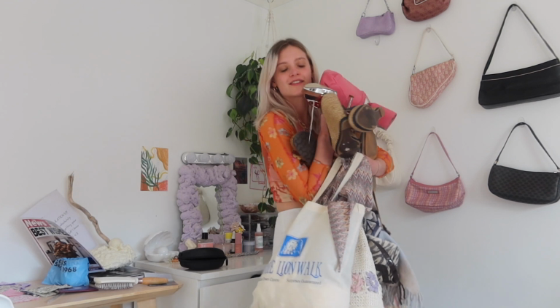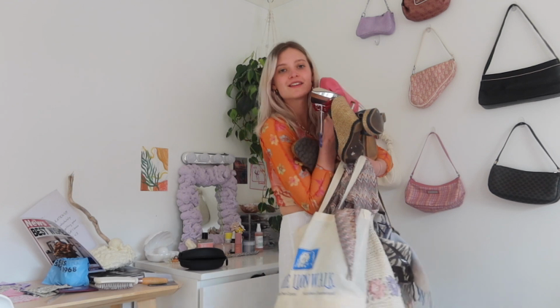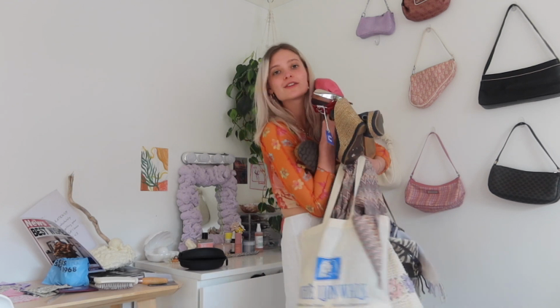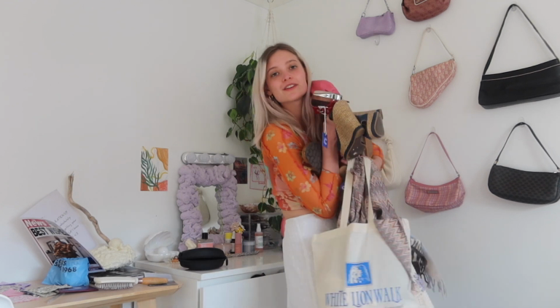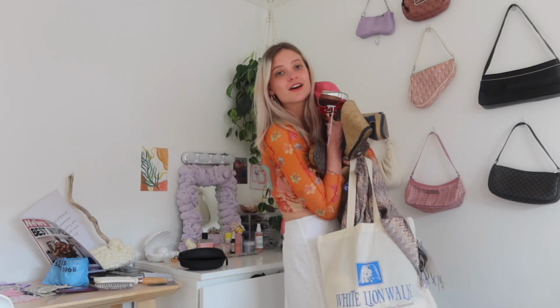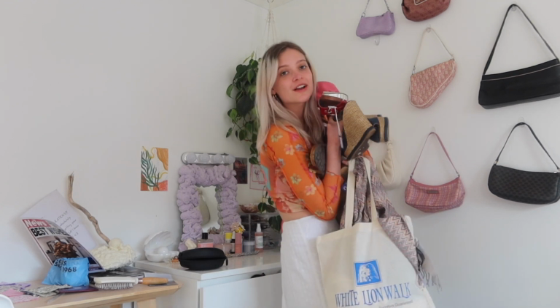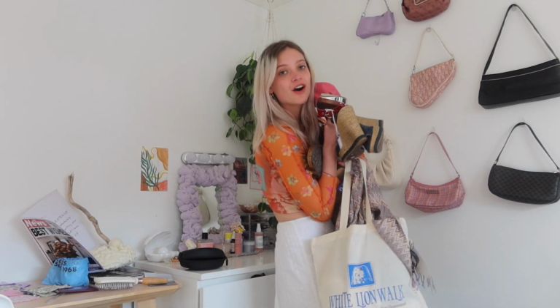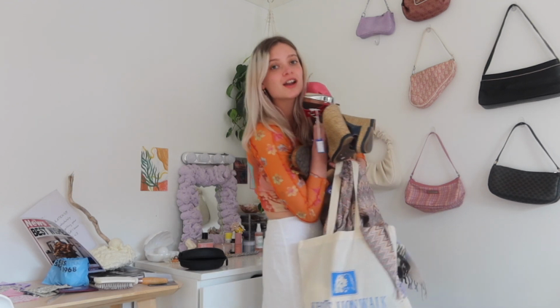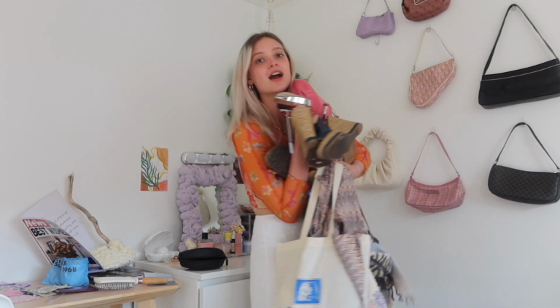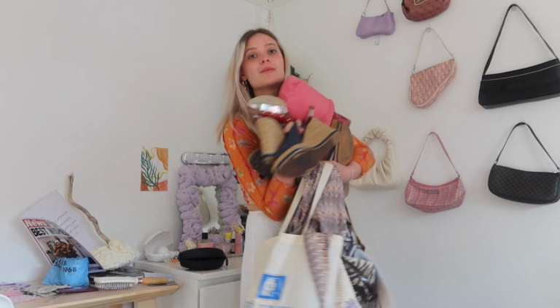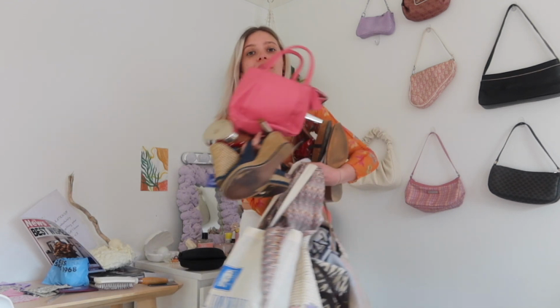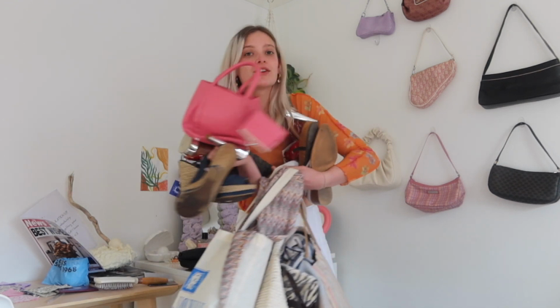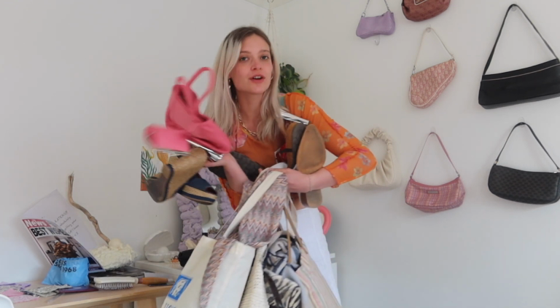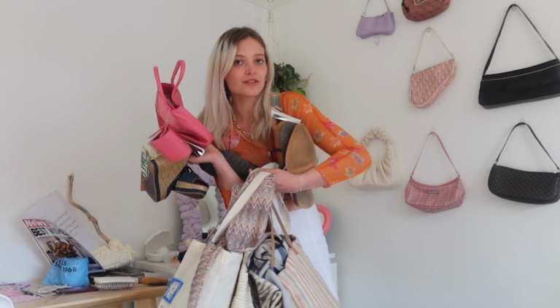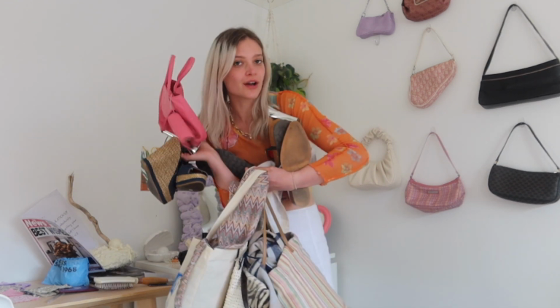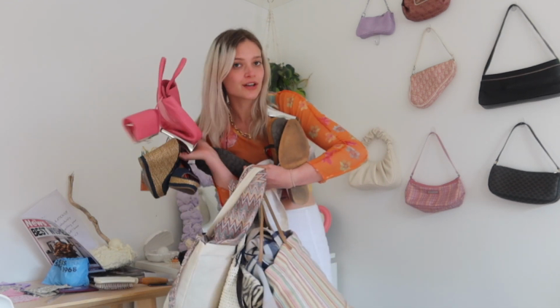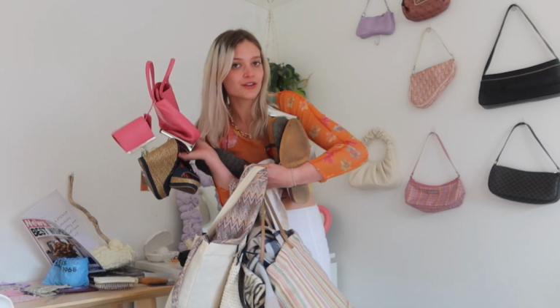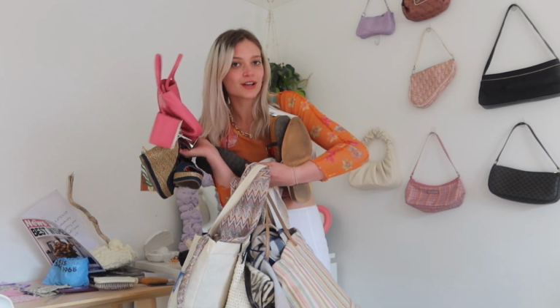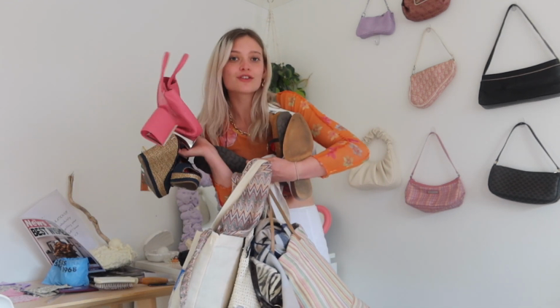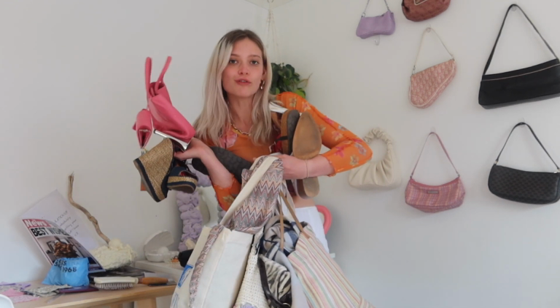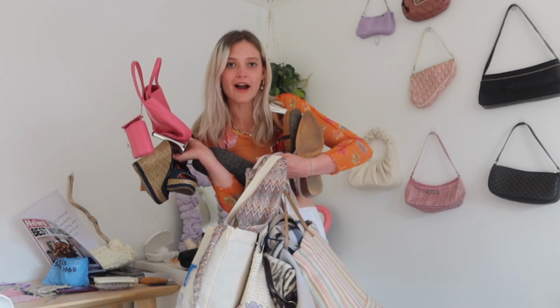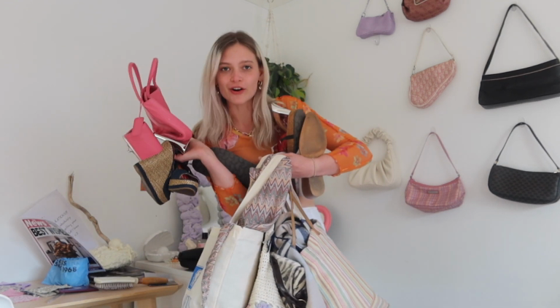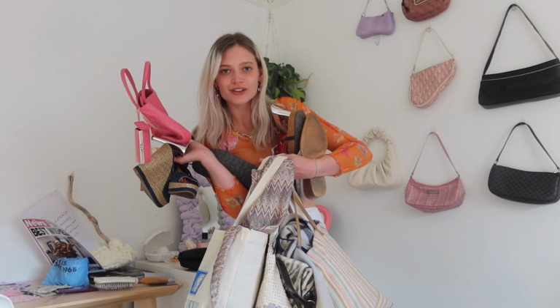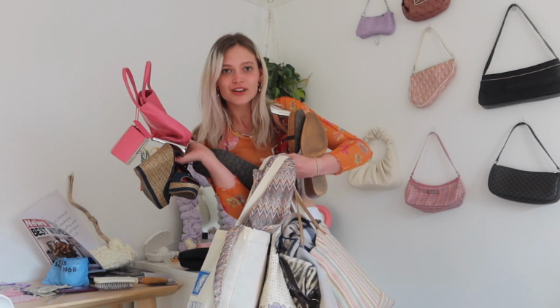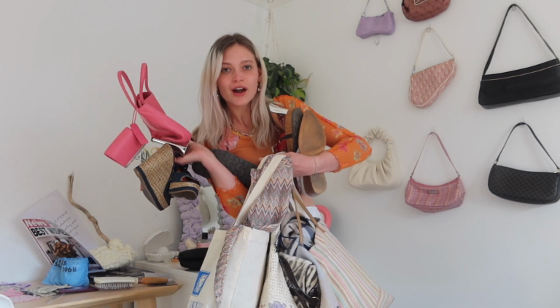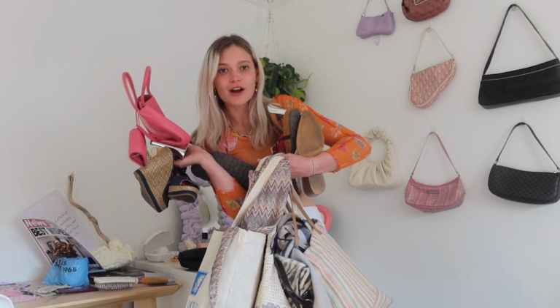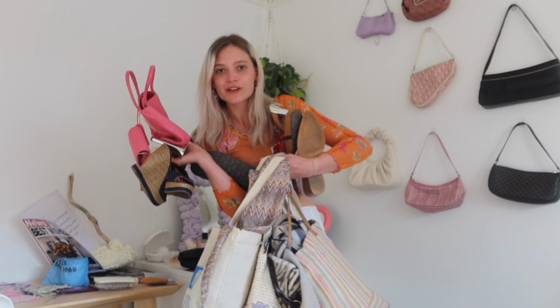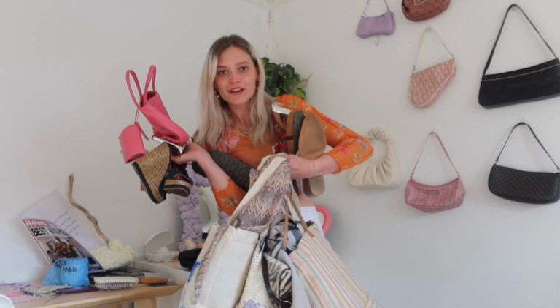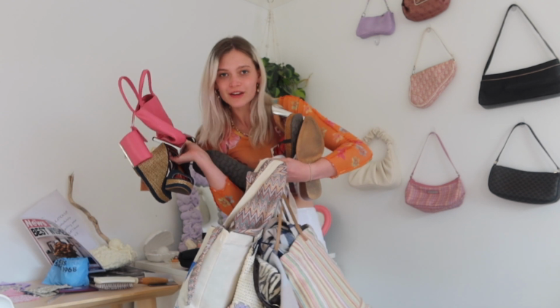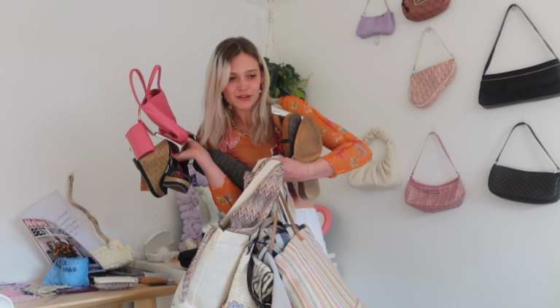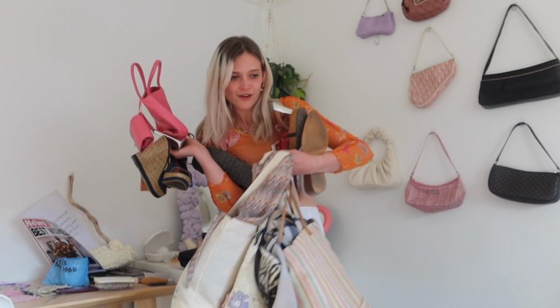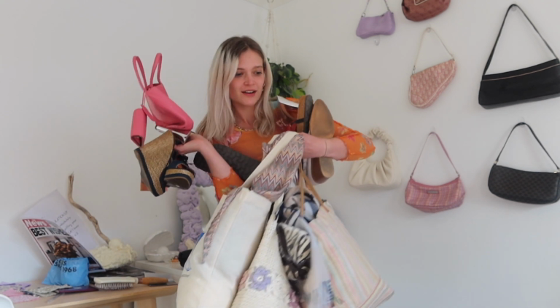This is all the stuff I got and I'm going to show it to you. I'm going to do a little try-on because I think that'd be fun.